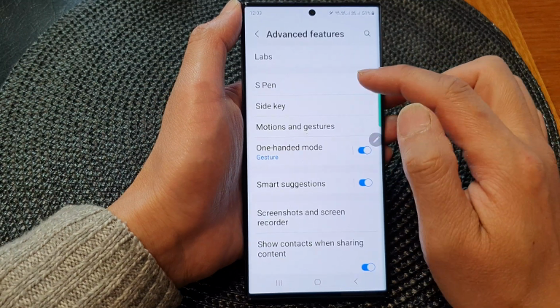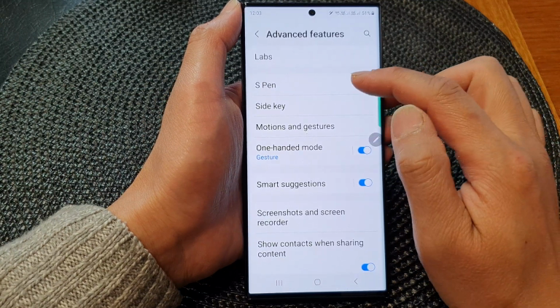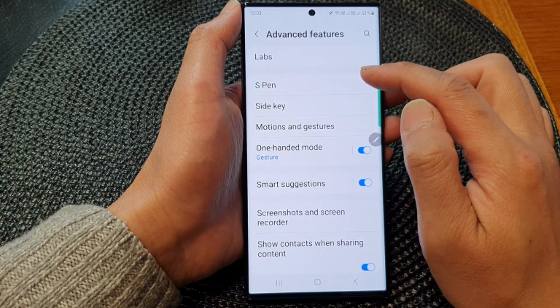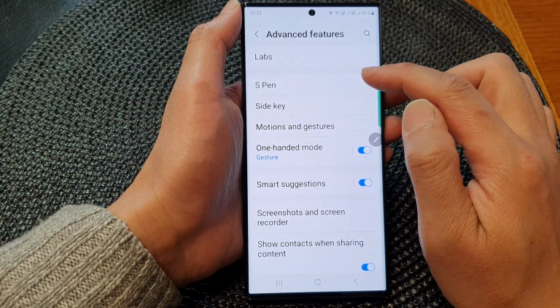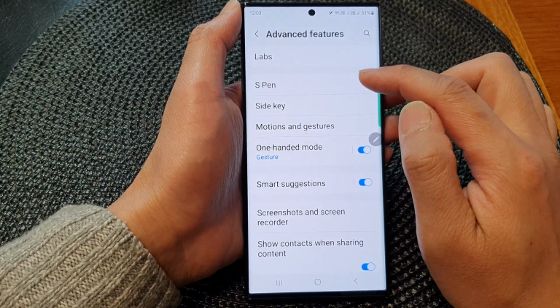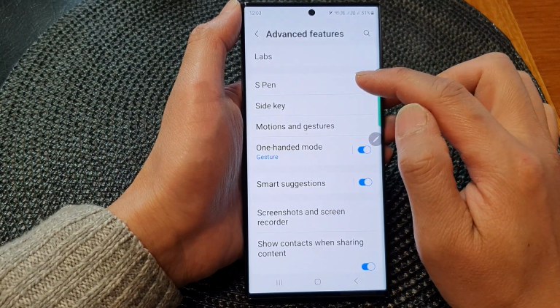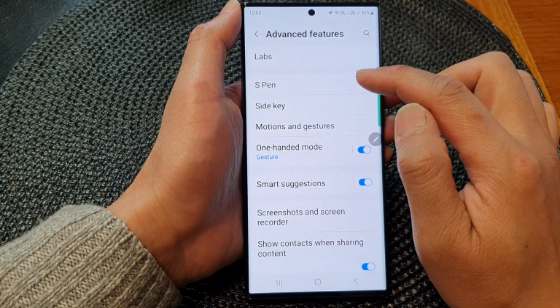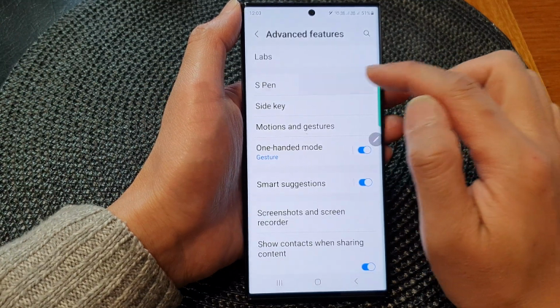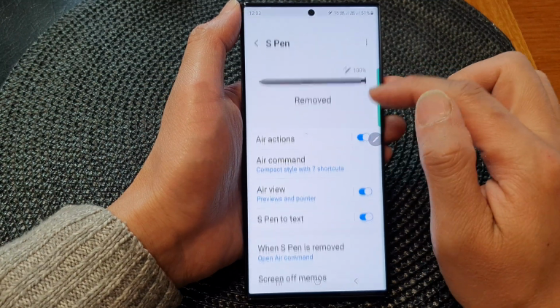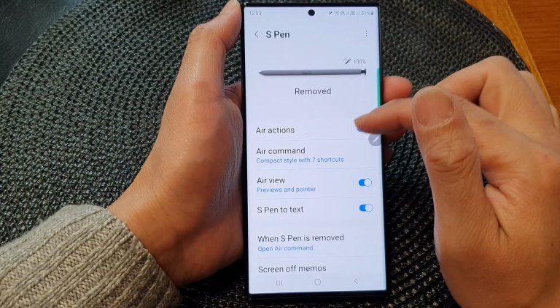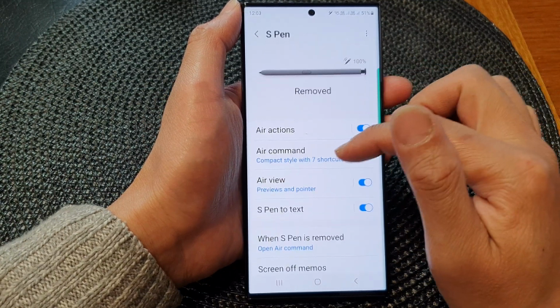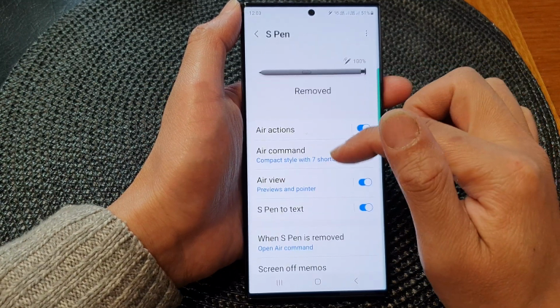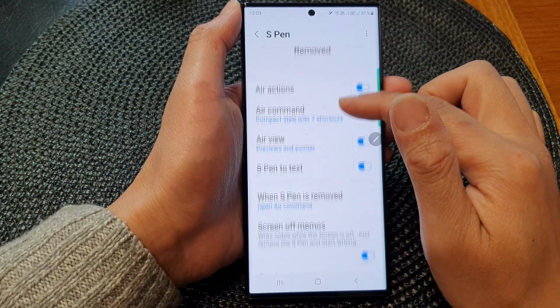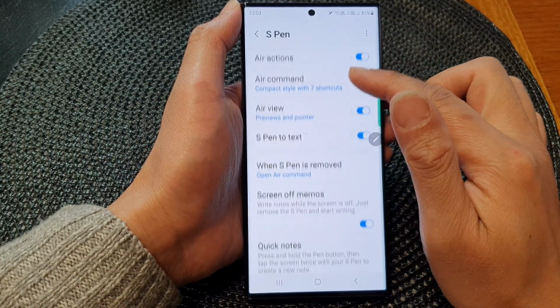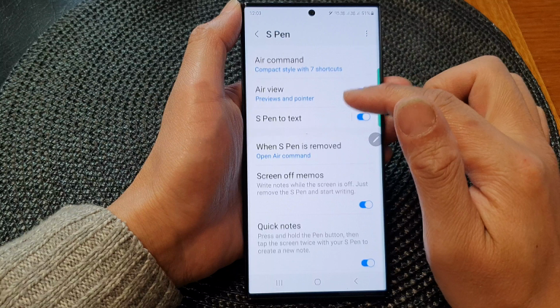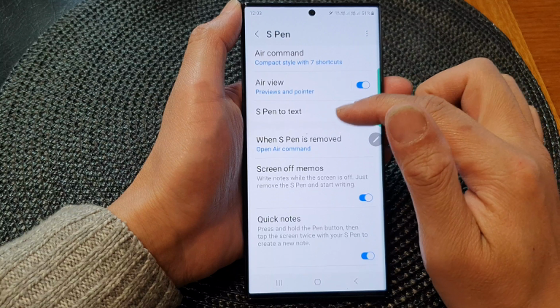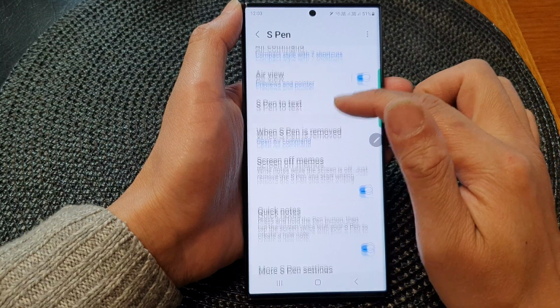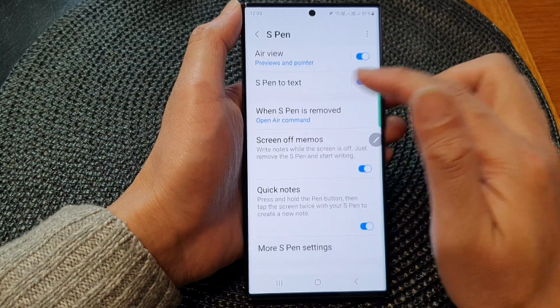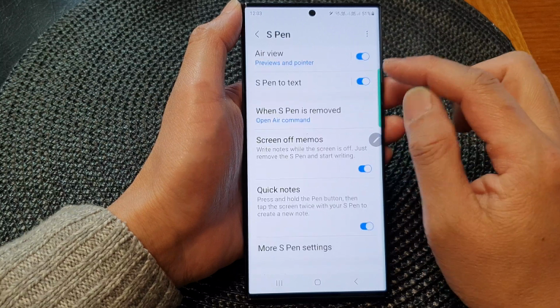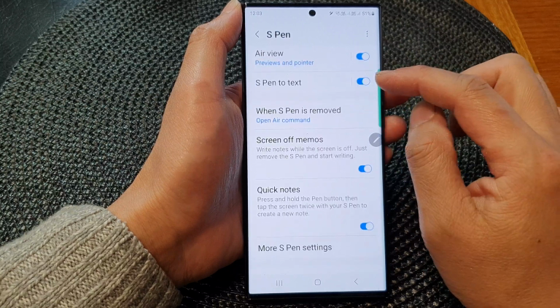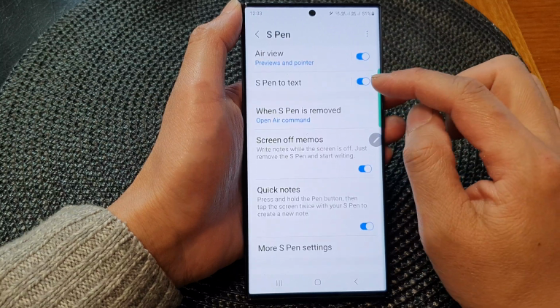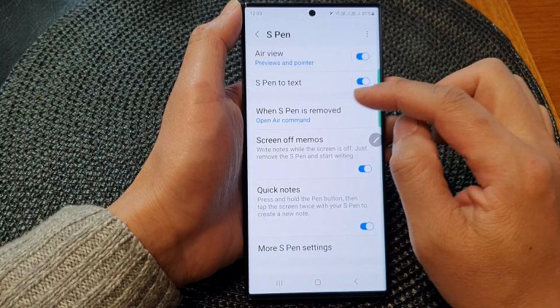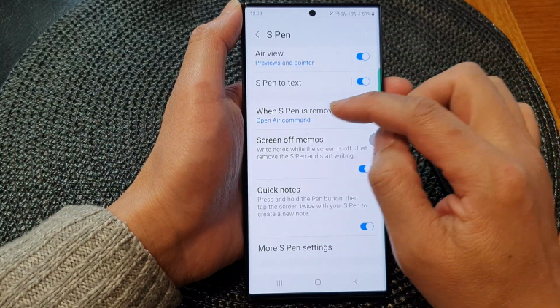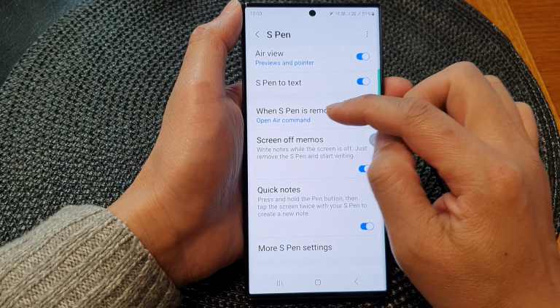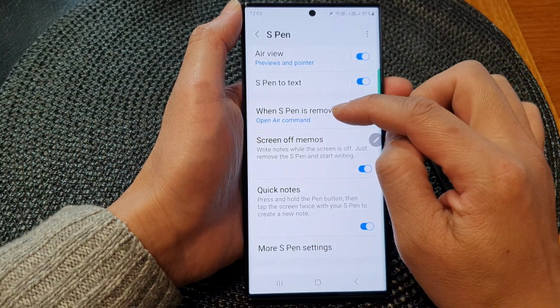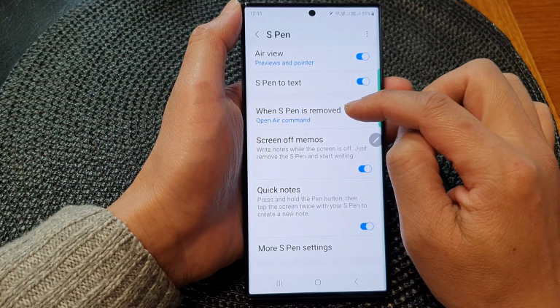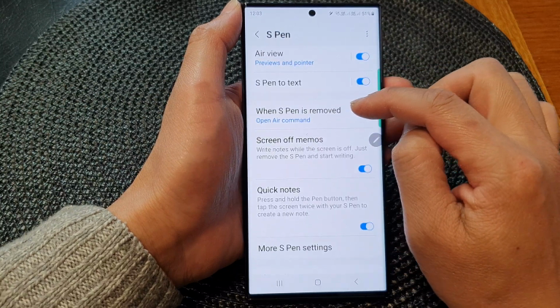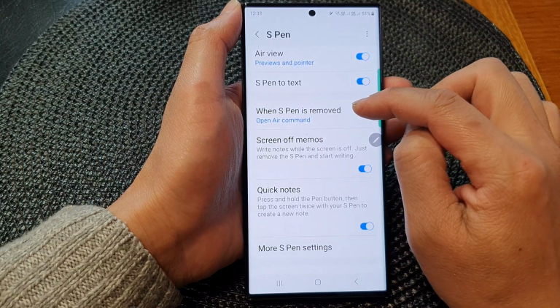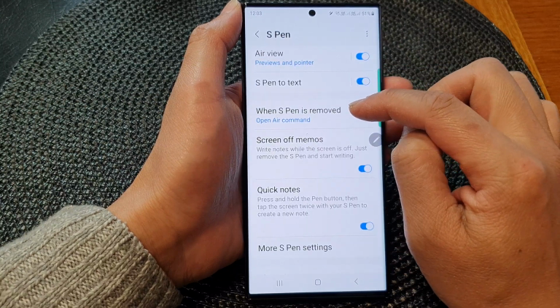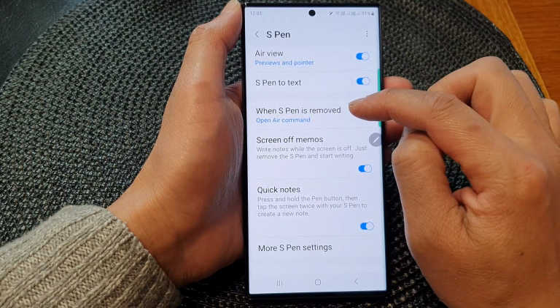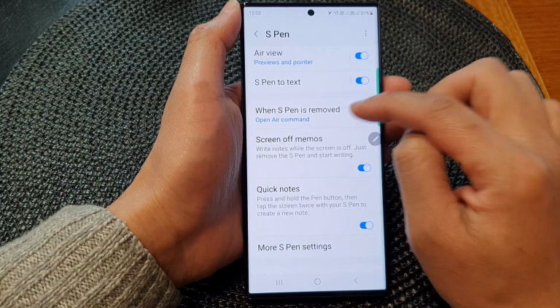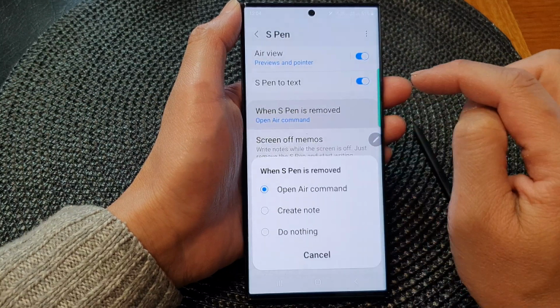Next, tap on S Pen, then go down and tap on 'When S Pen is removed.' Tap on that.